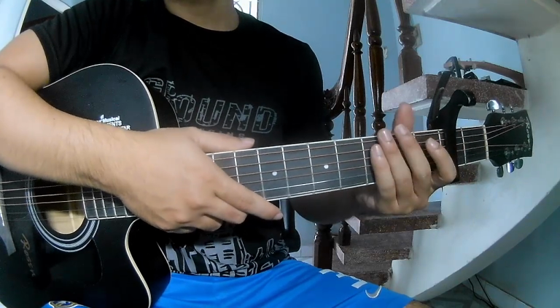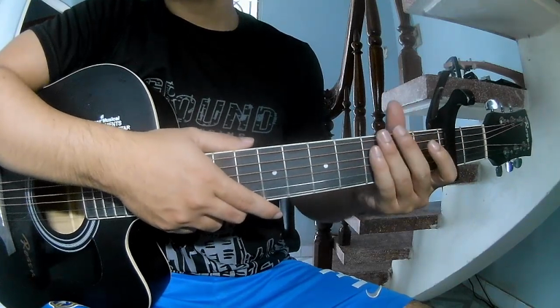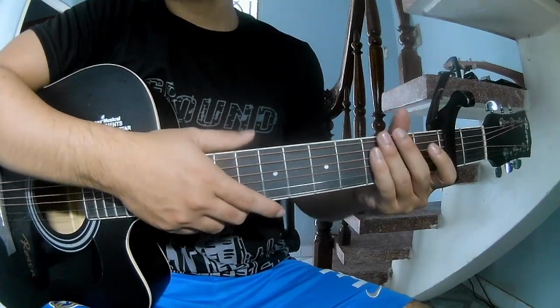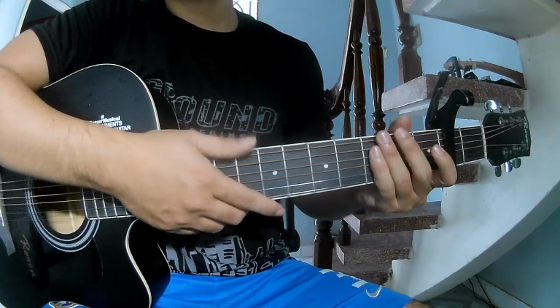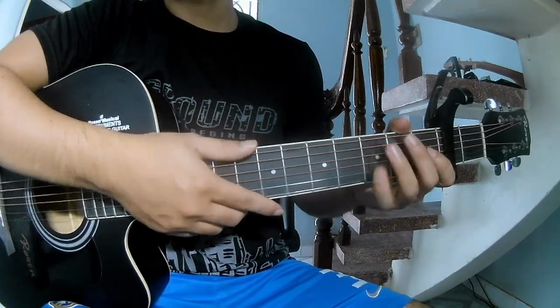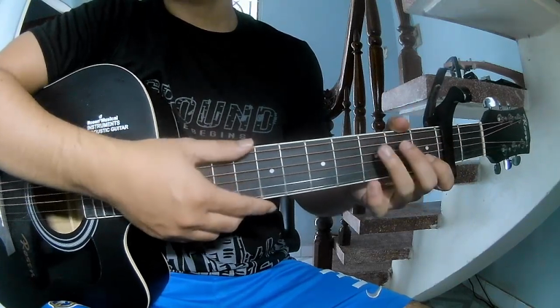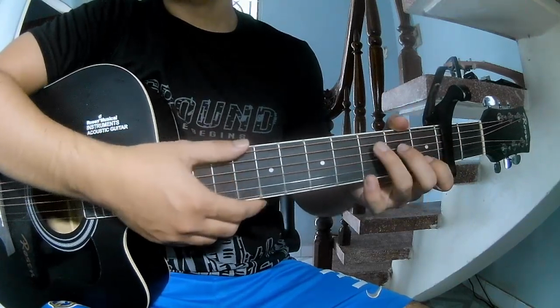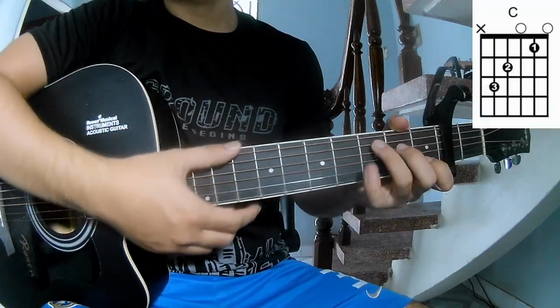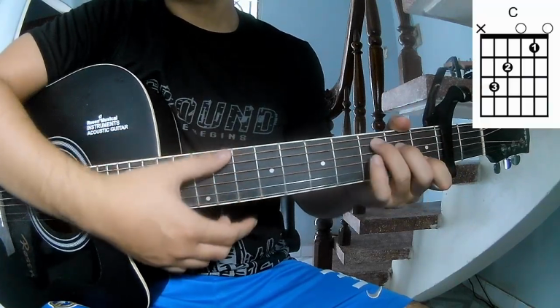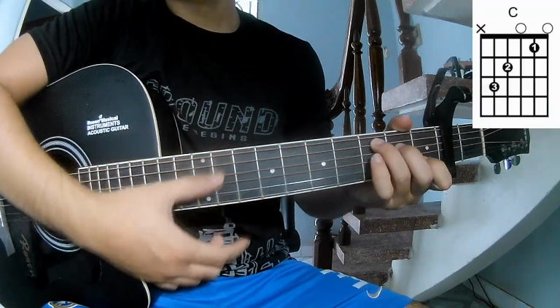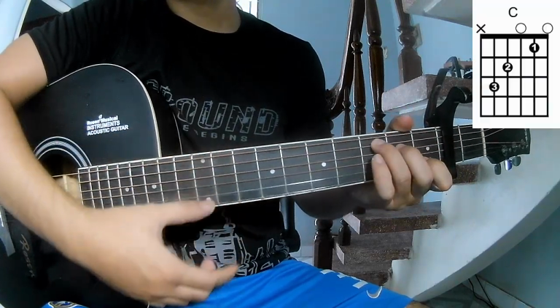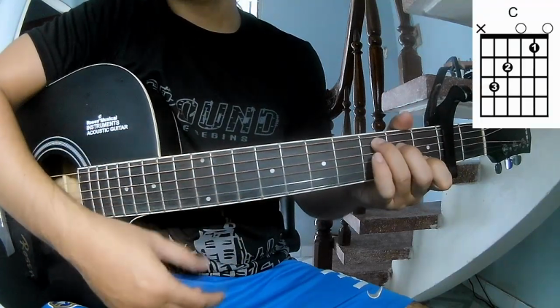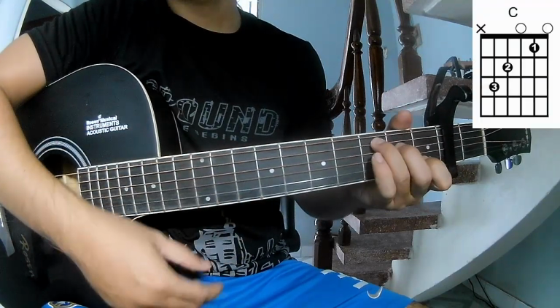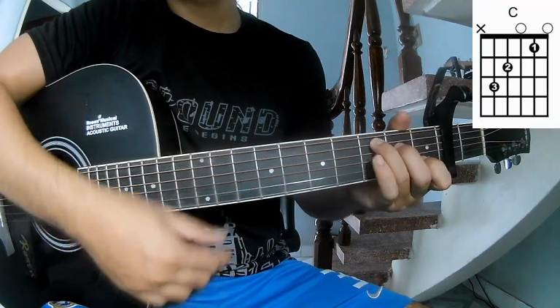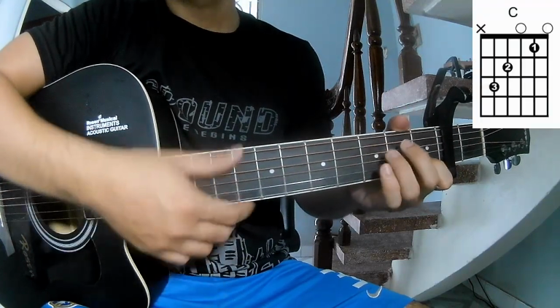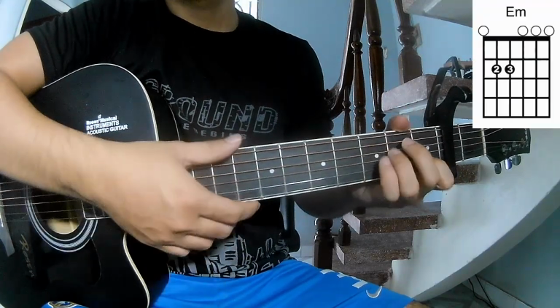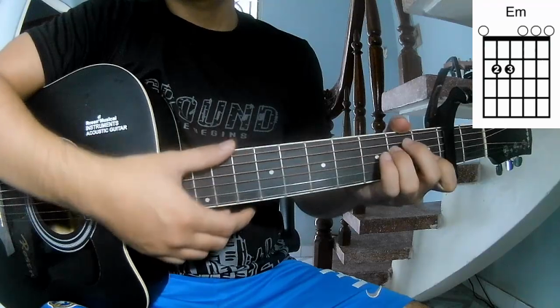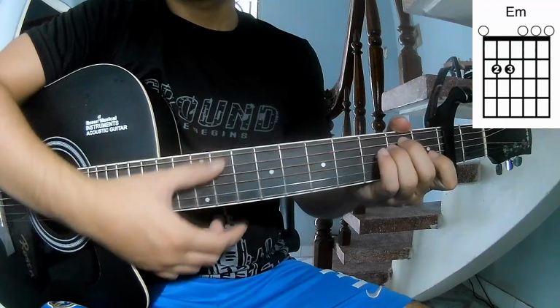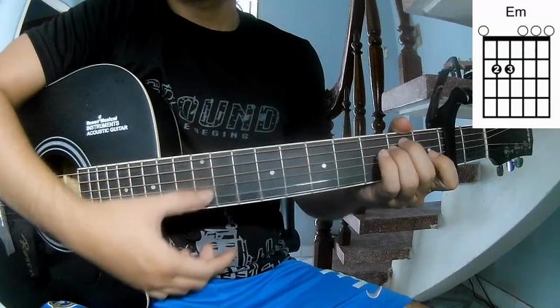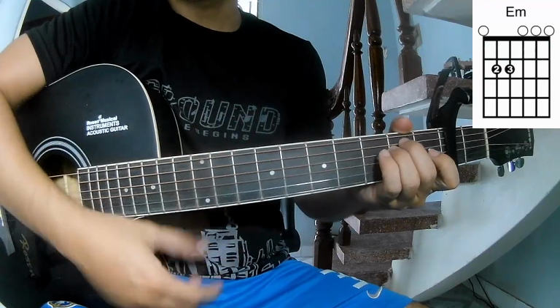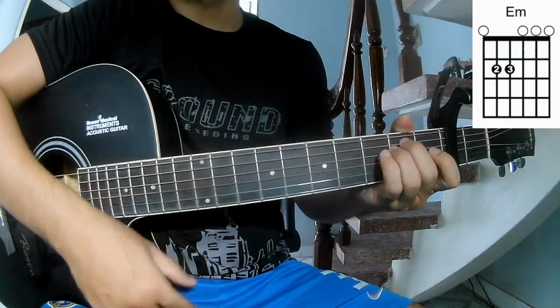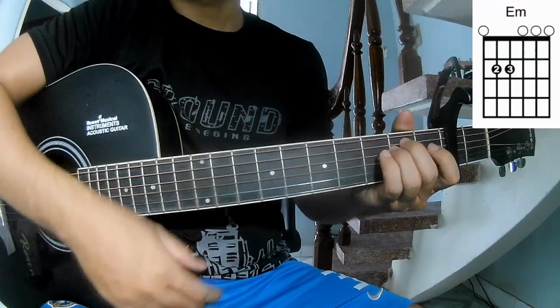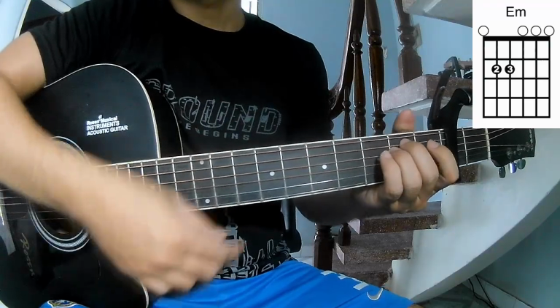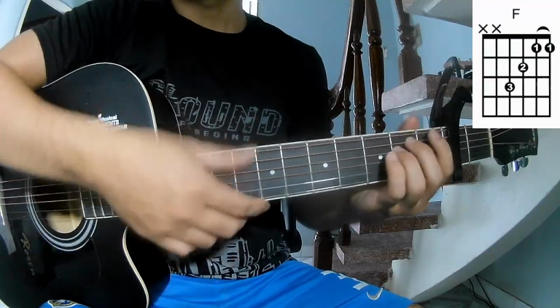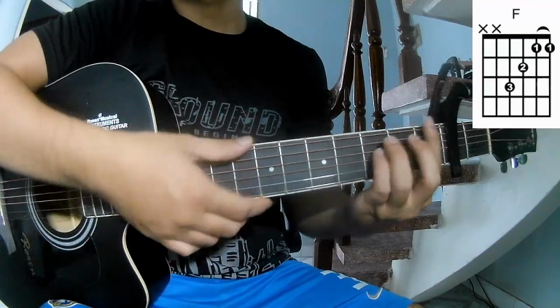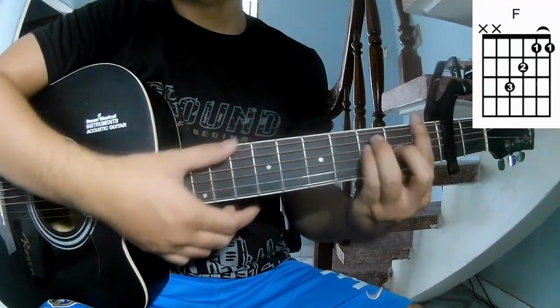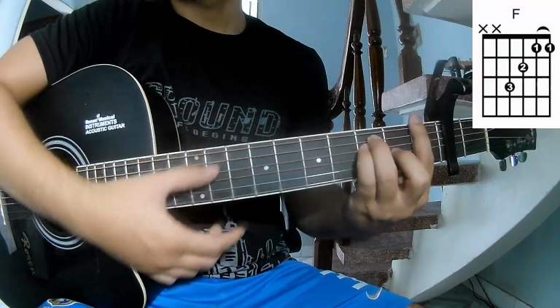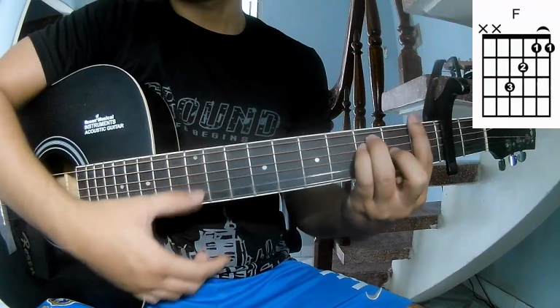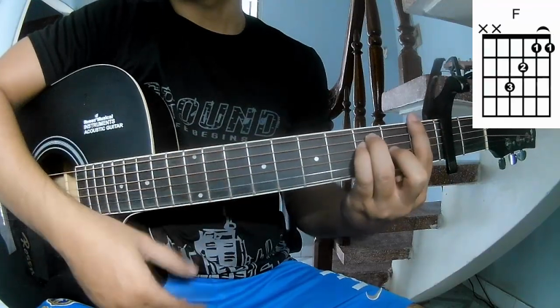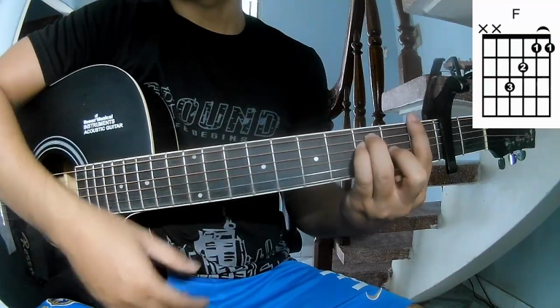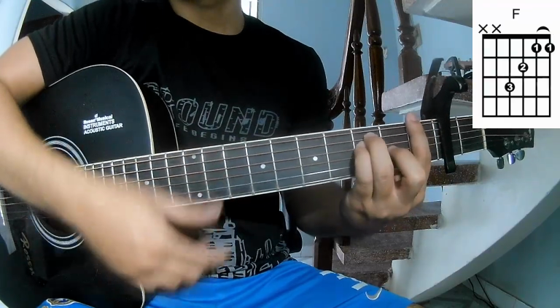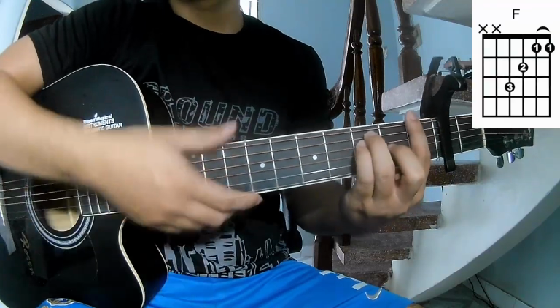The chords of this song are C, E, A, Am, F.